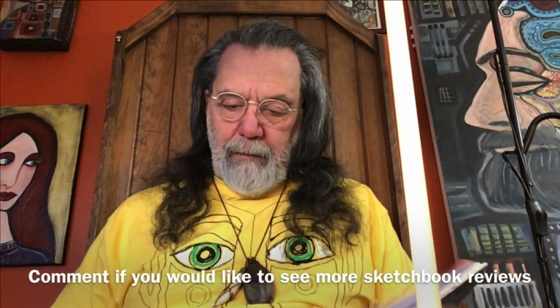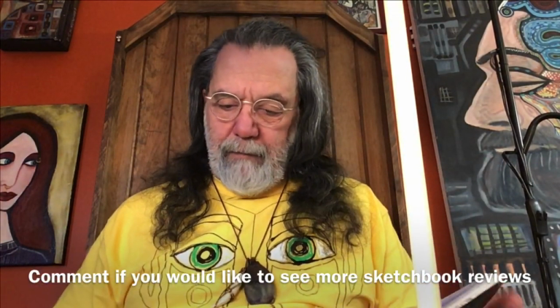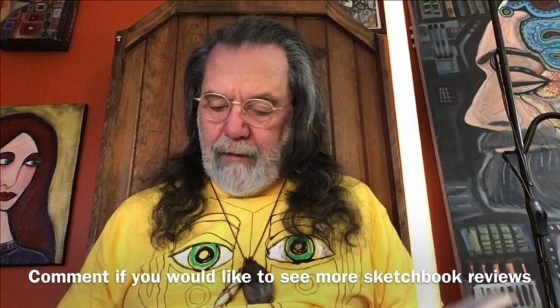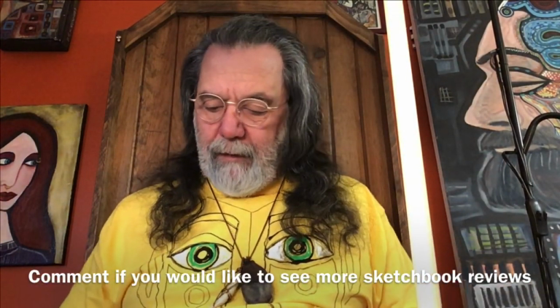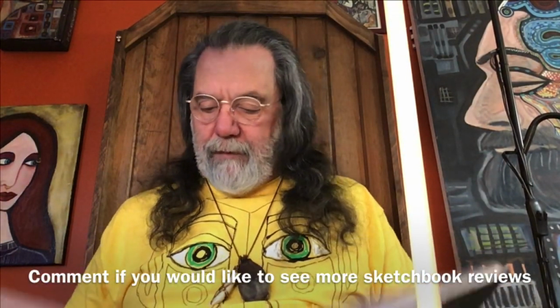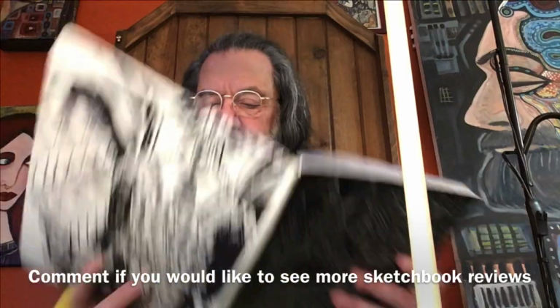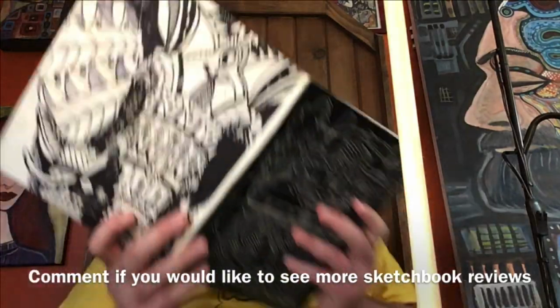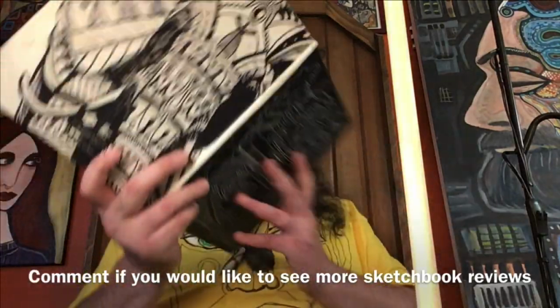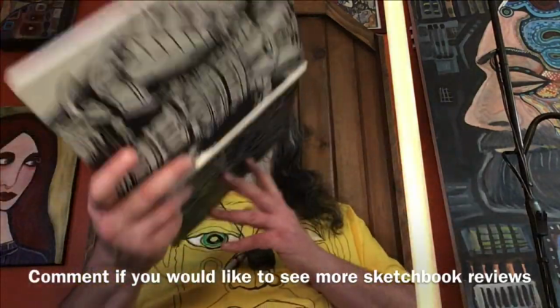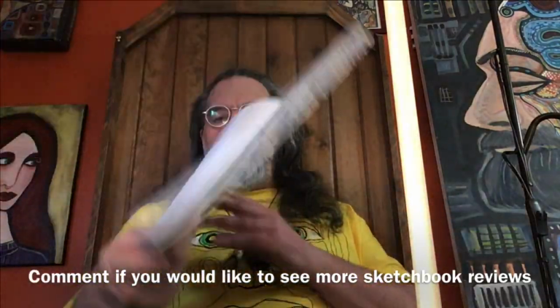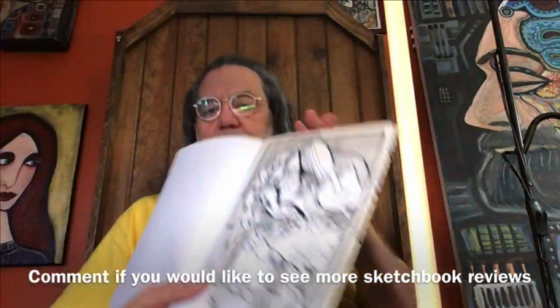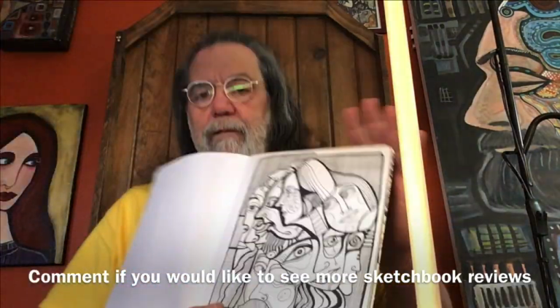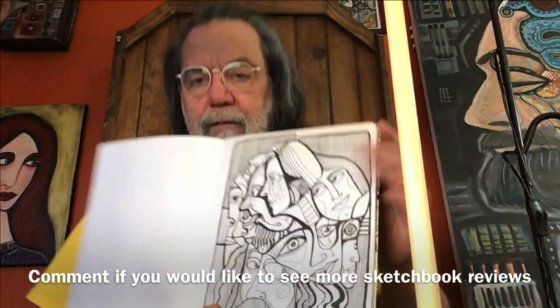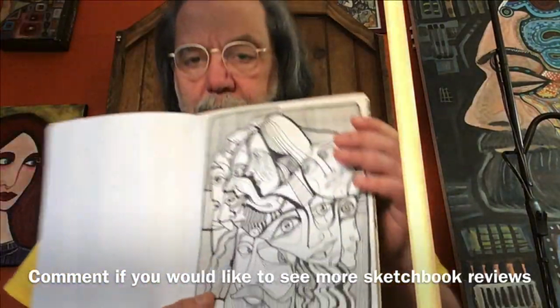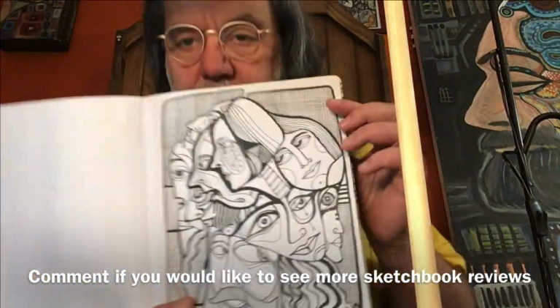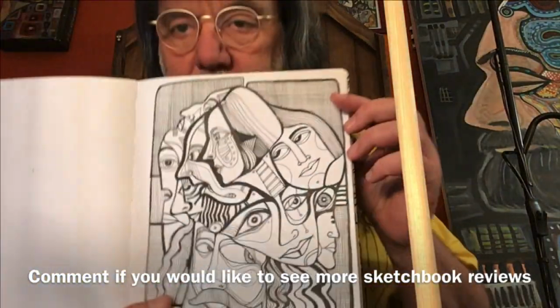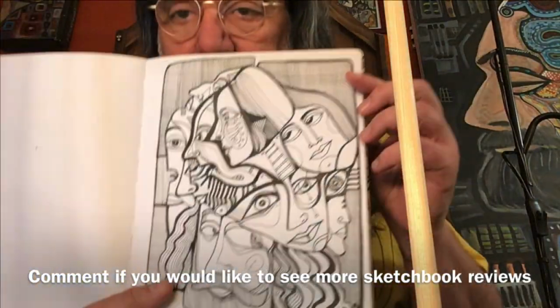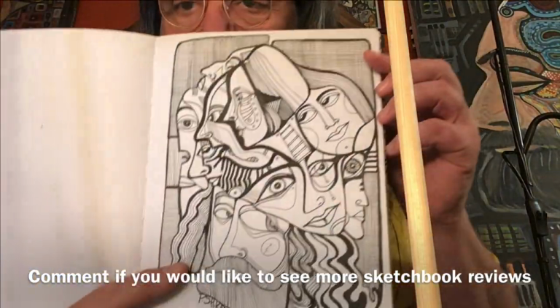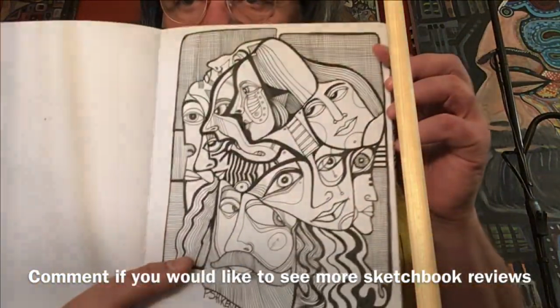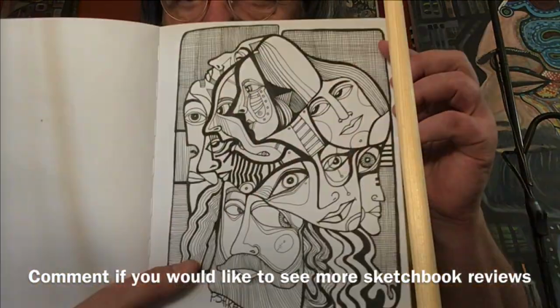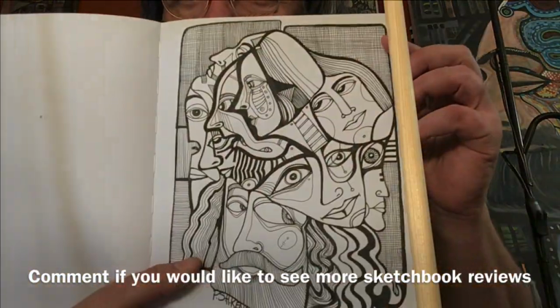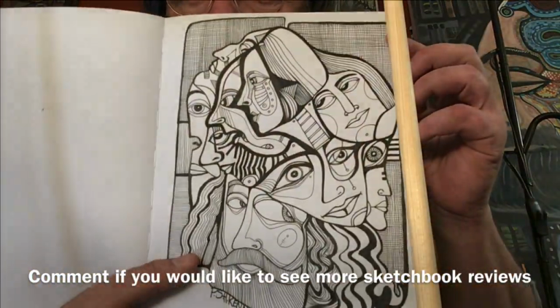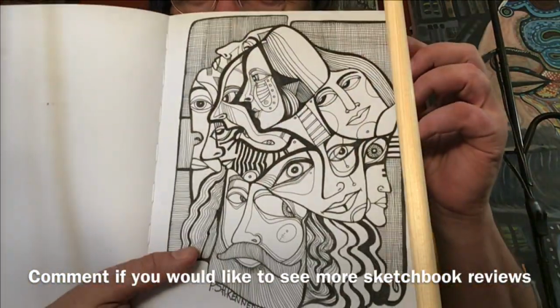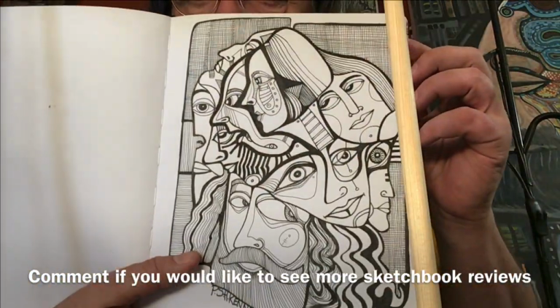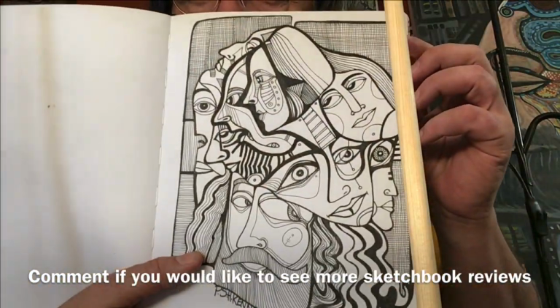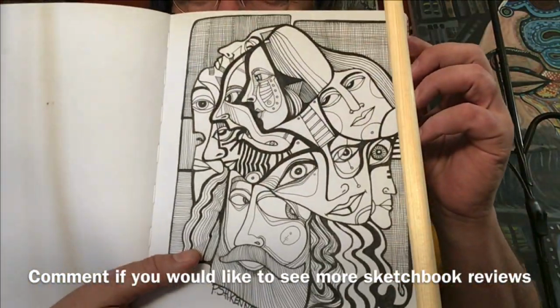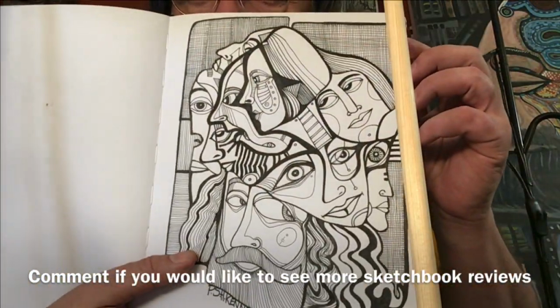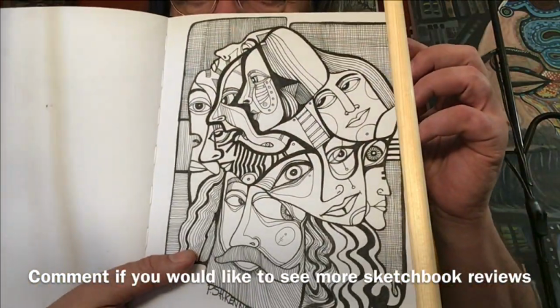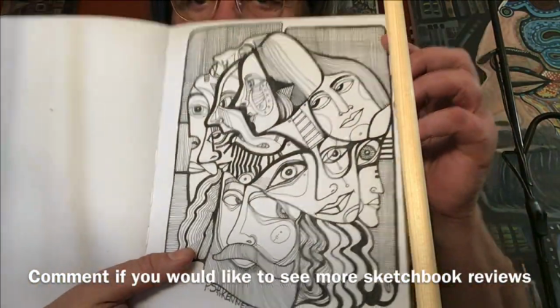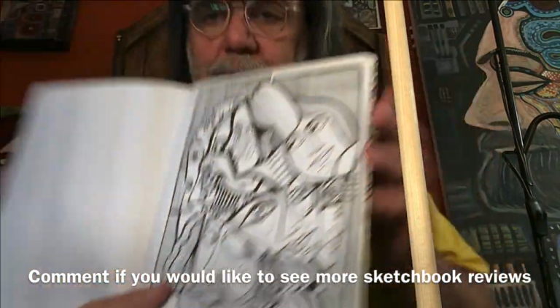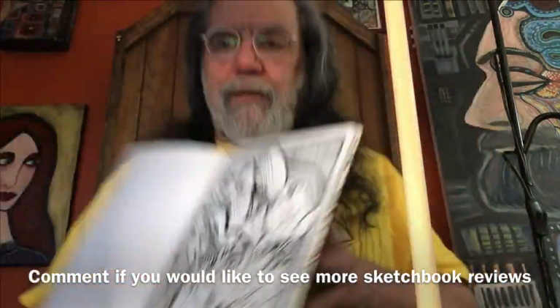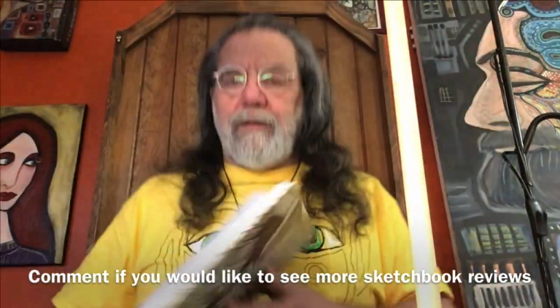We've got just faces. Just faces — imagine that, just faces!